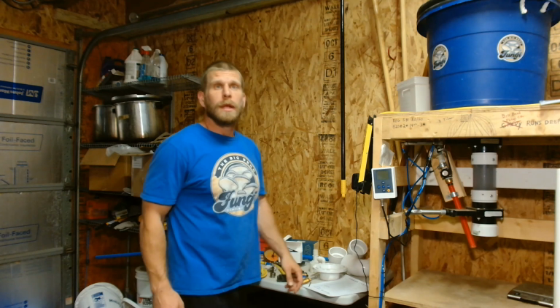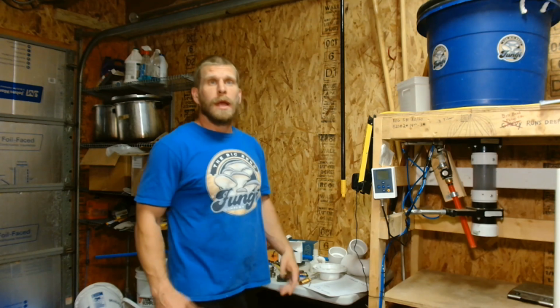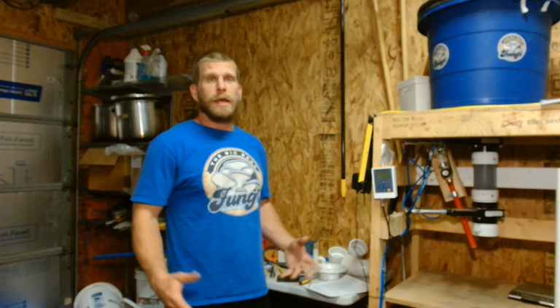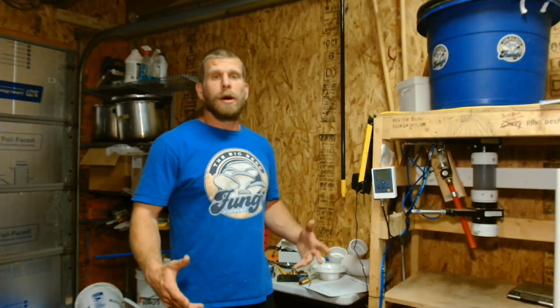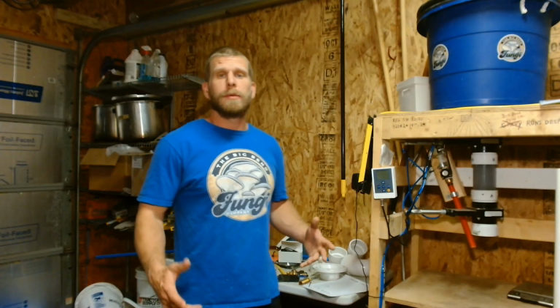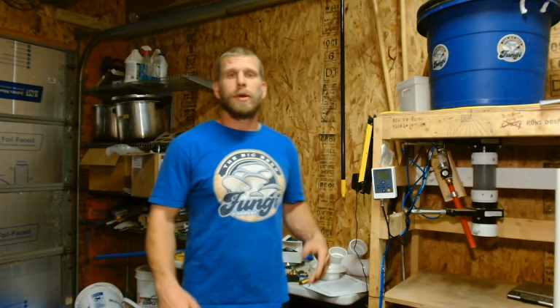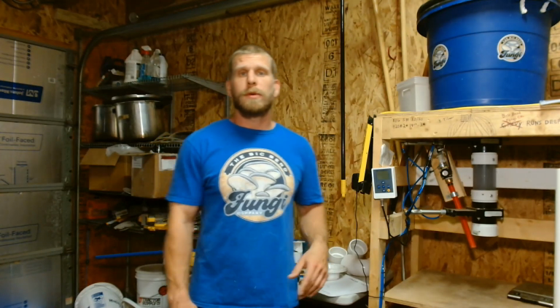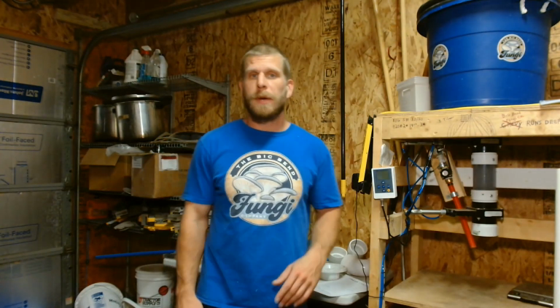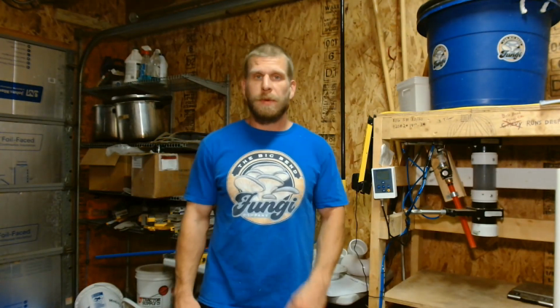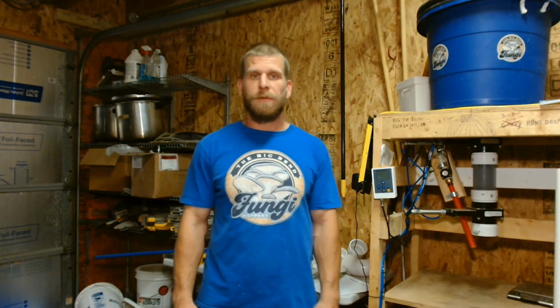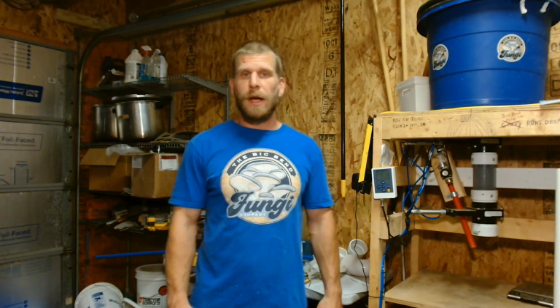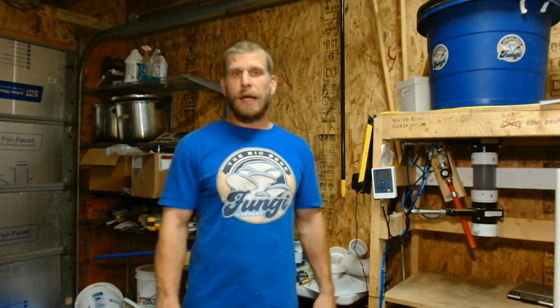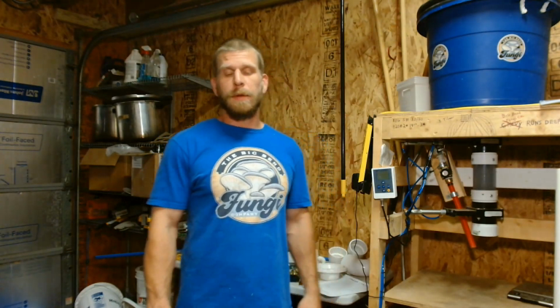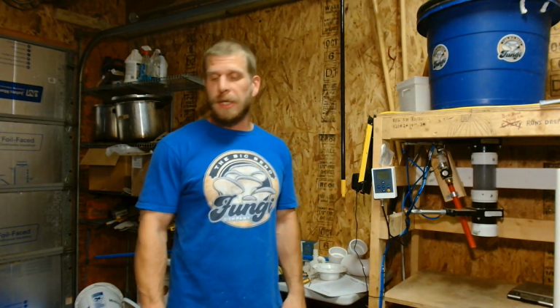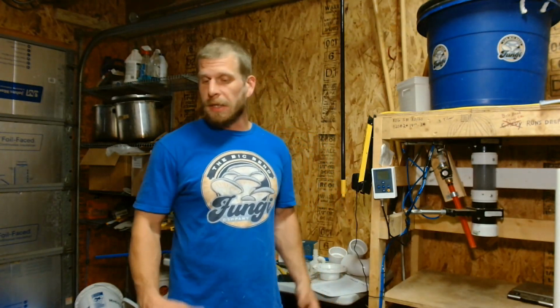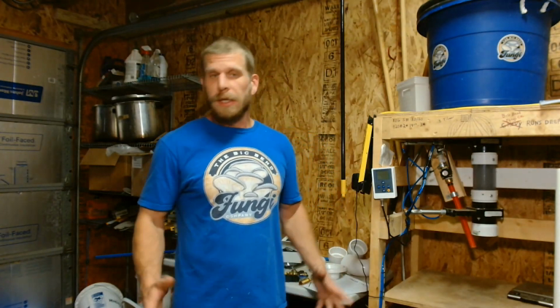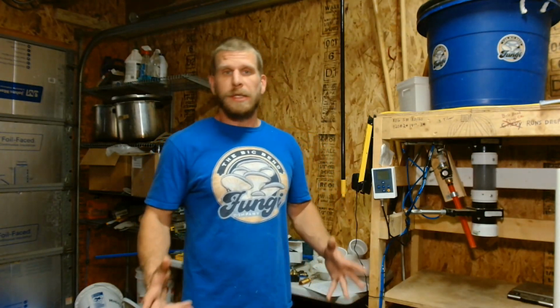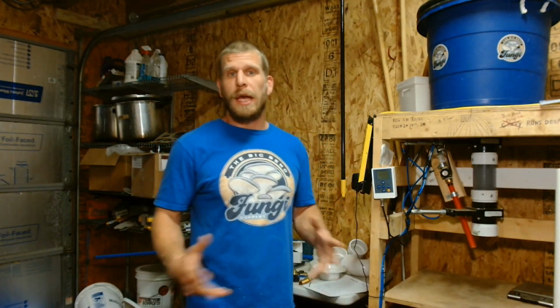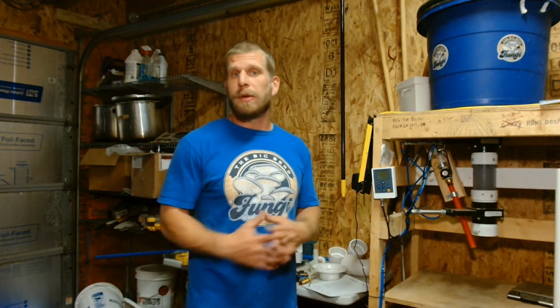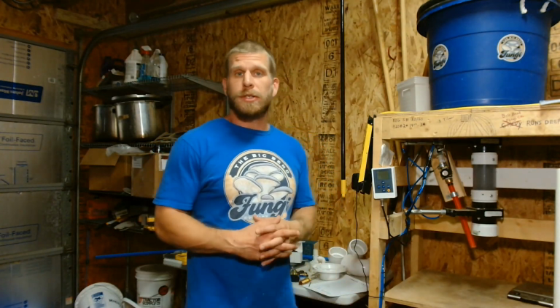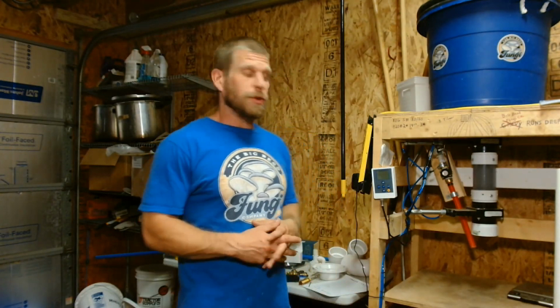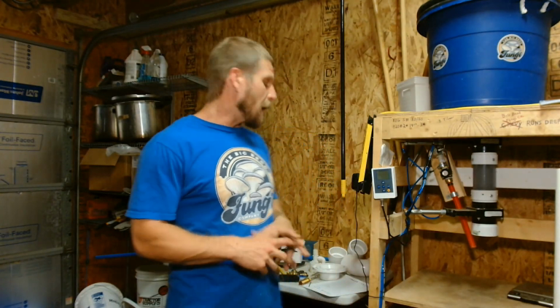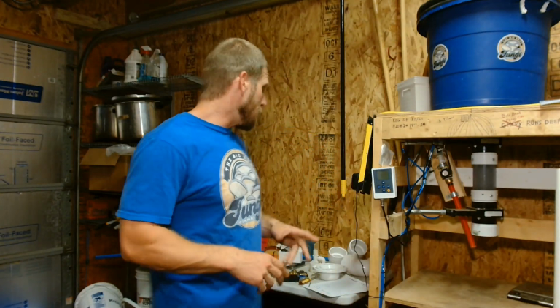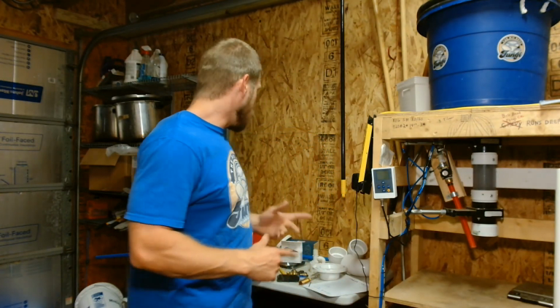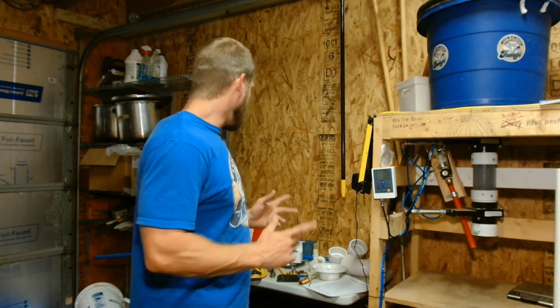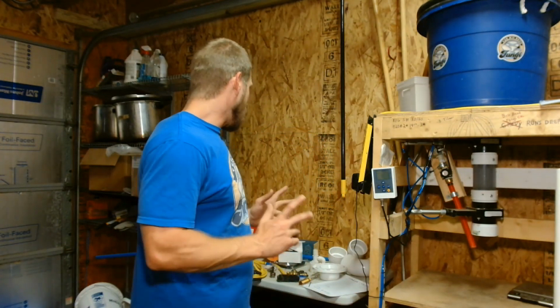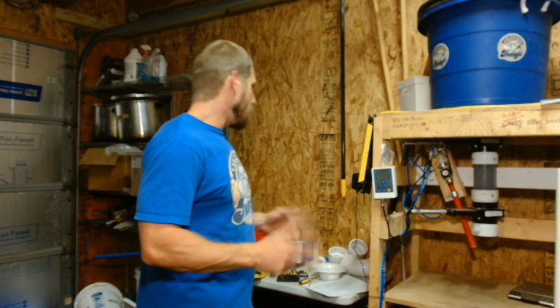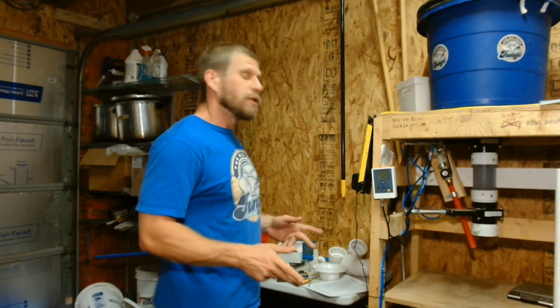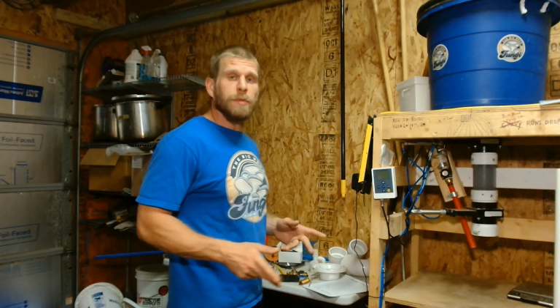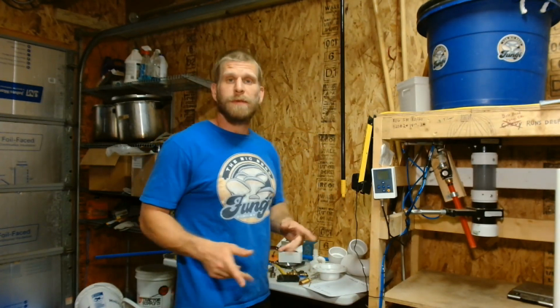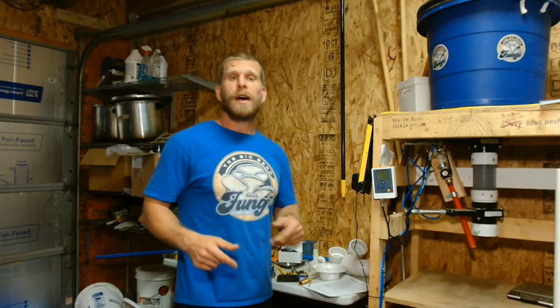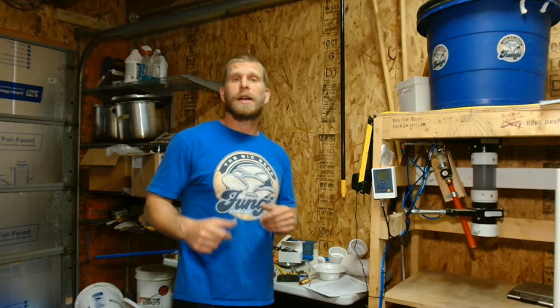Hey y'all, I'm Cody with the Big Ben Fungi Company. Today I'm going to show you how I built my humidifier.